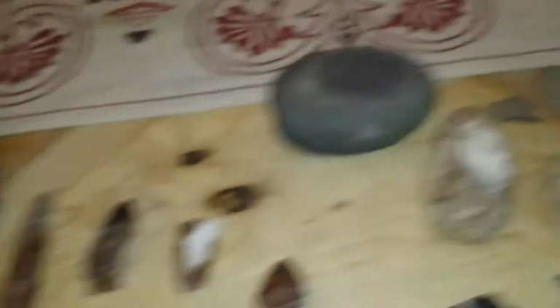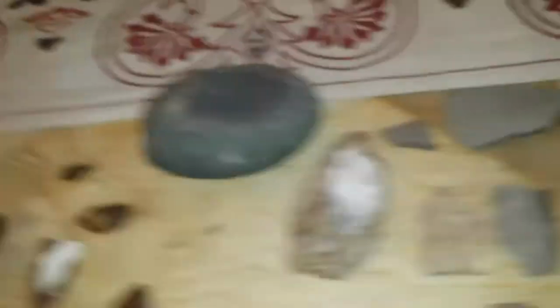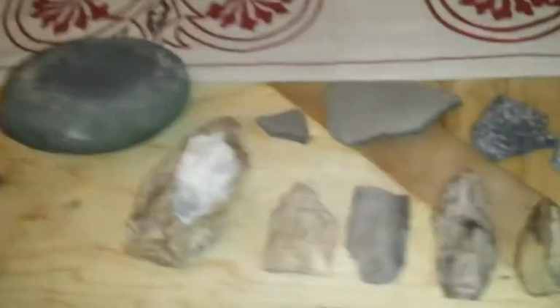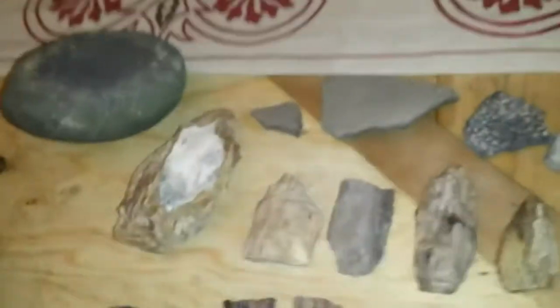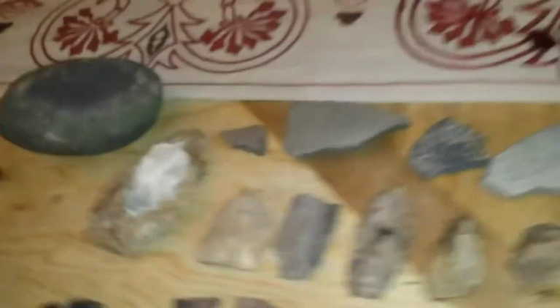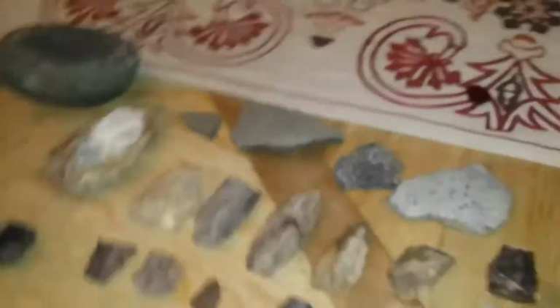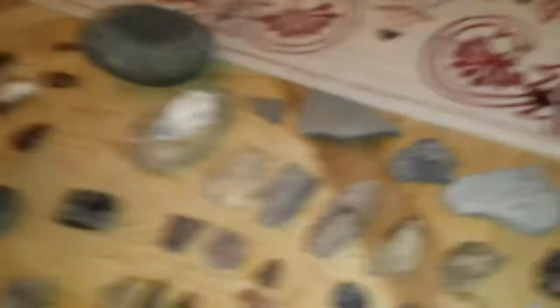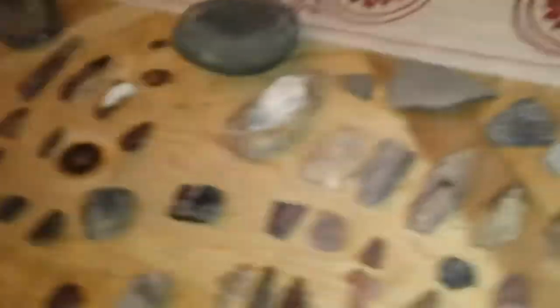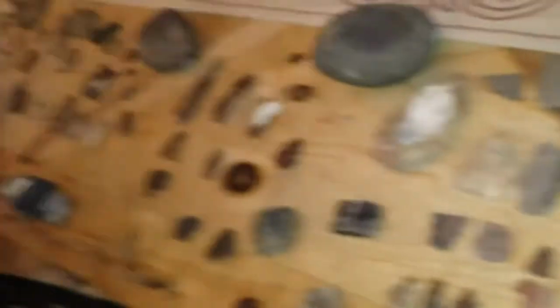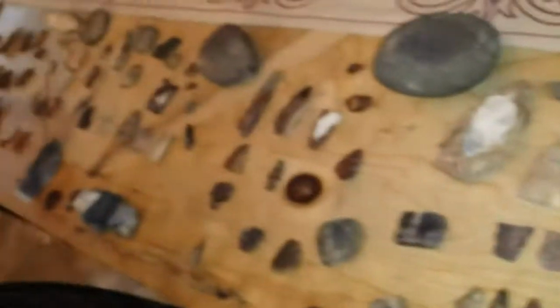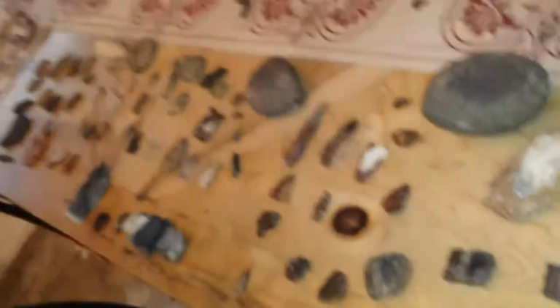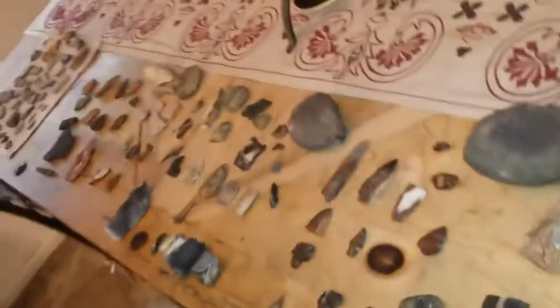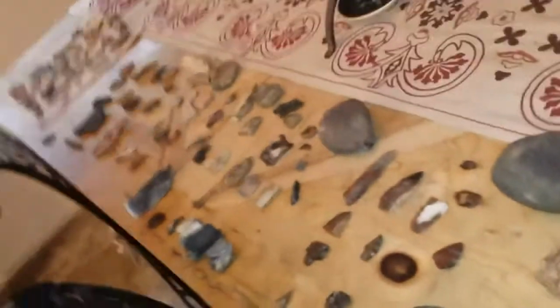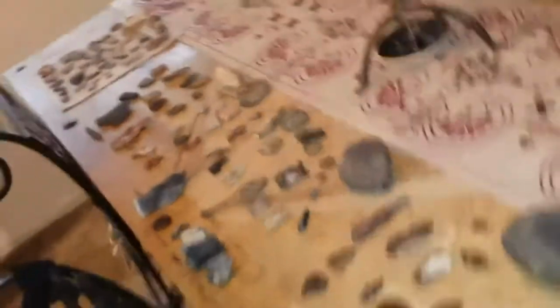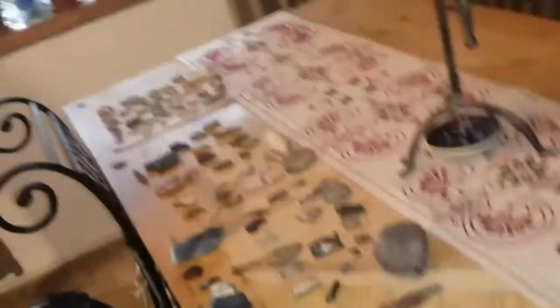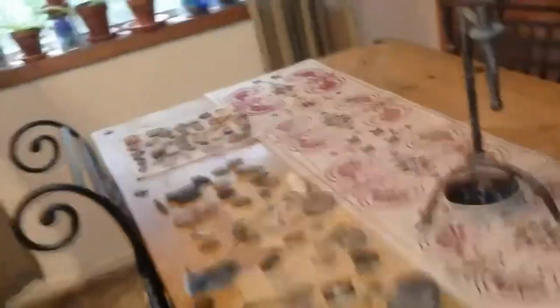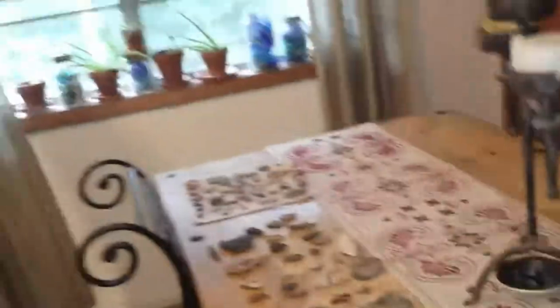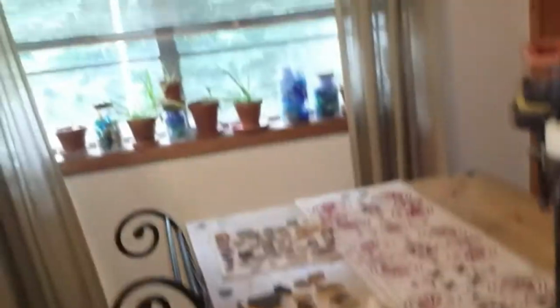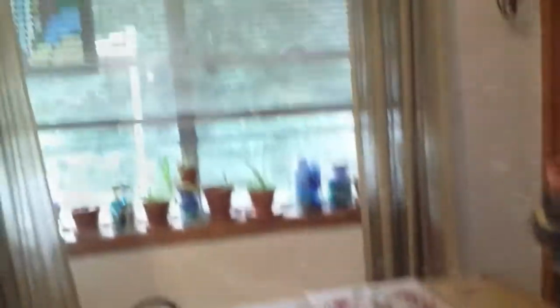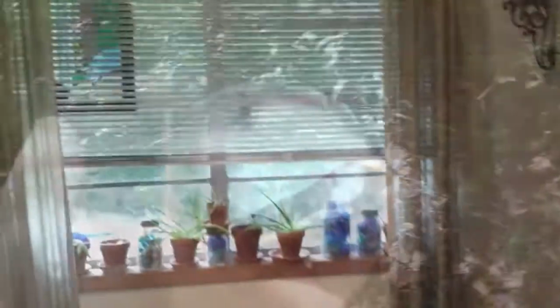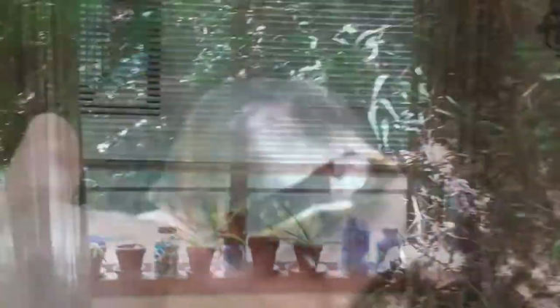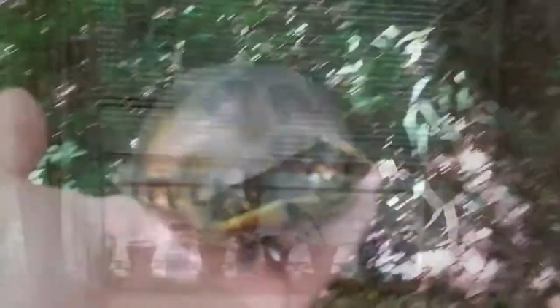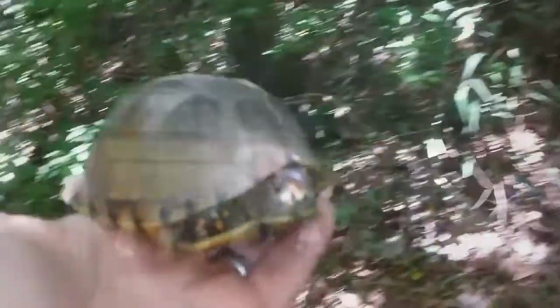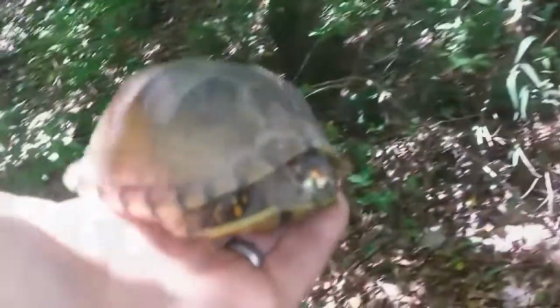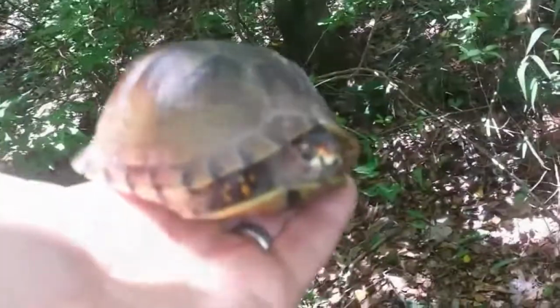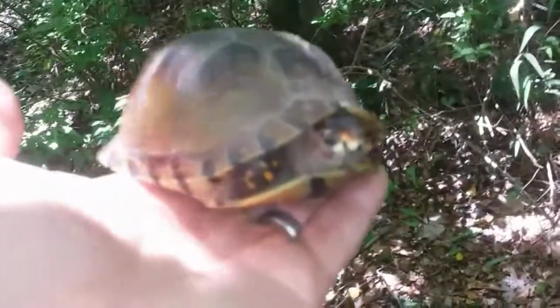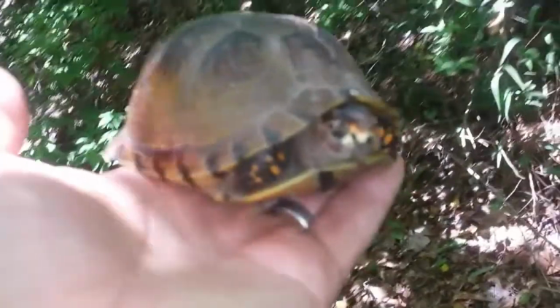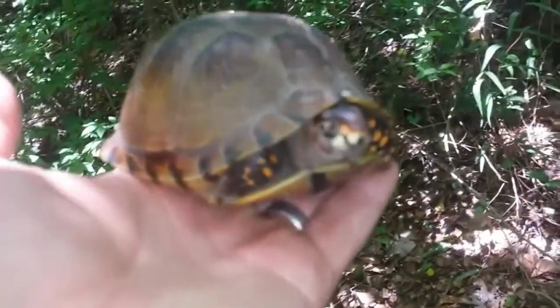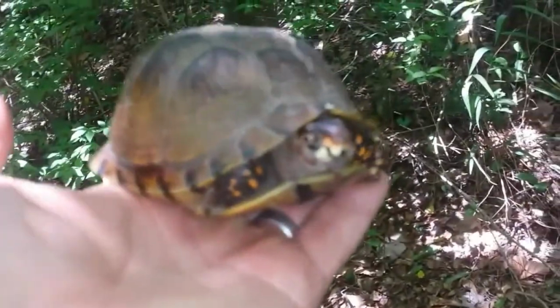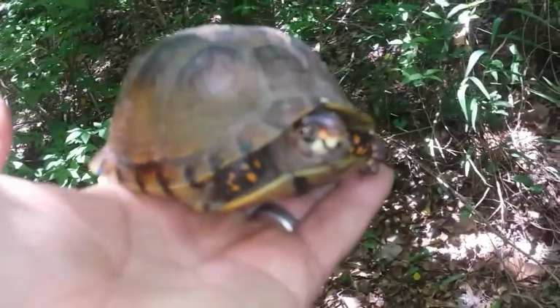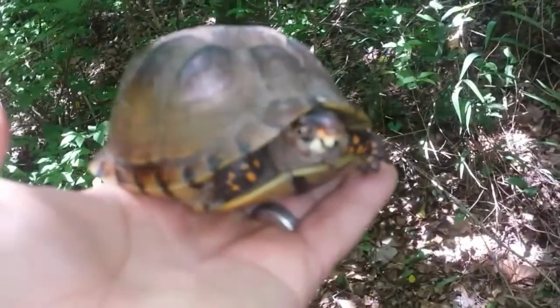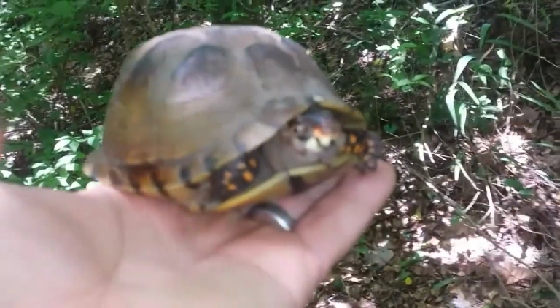Alright, that's about it for the last couple of weeks. I'll have to get back to y'all next time. We've also got this cool little box turtle we found on the trail.